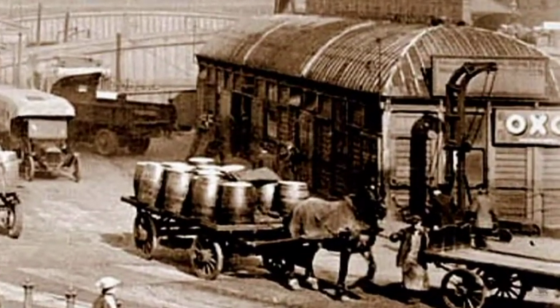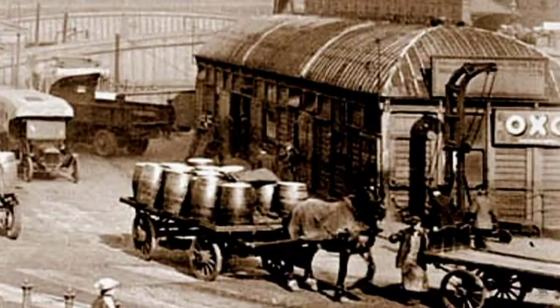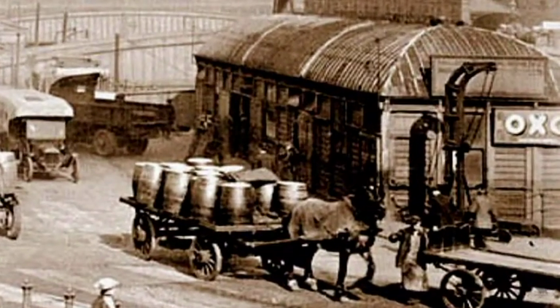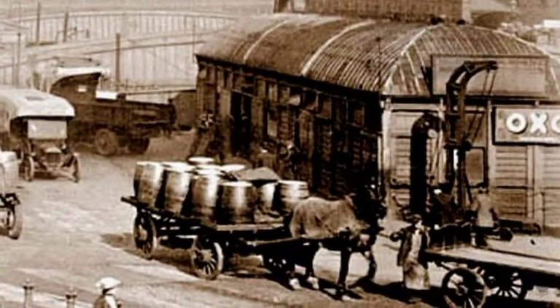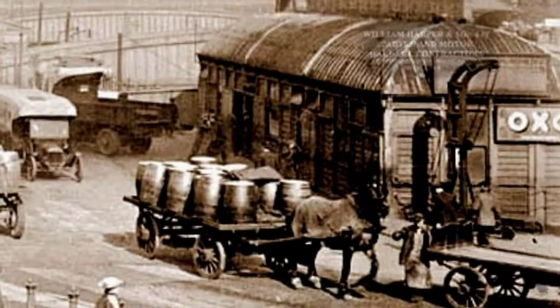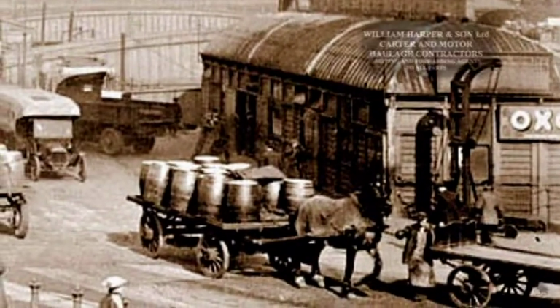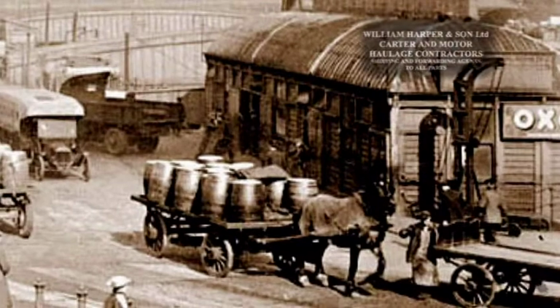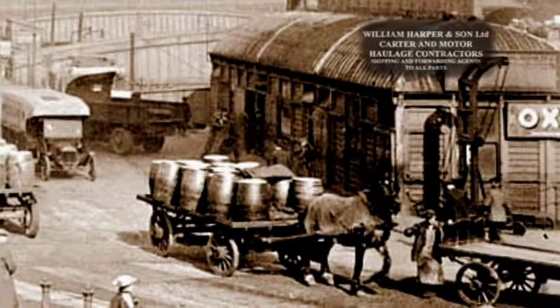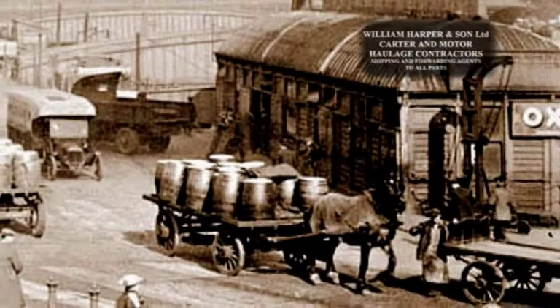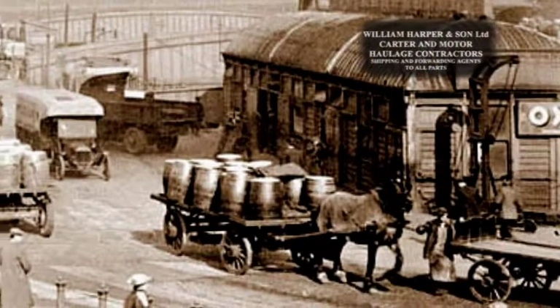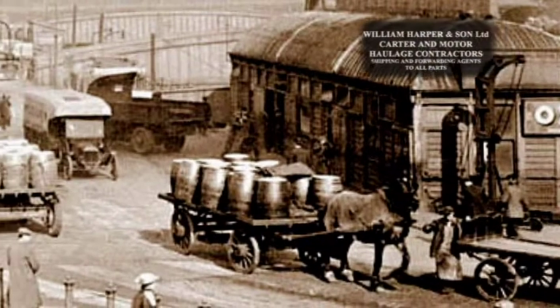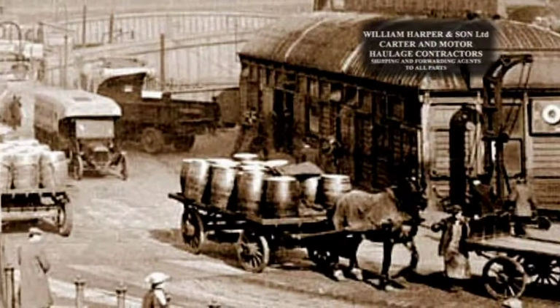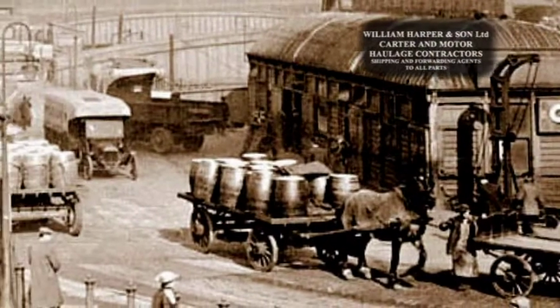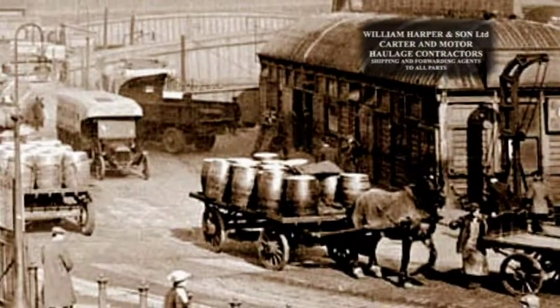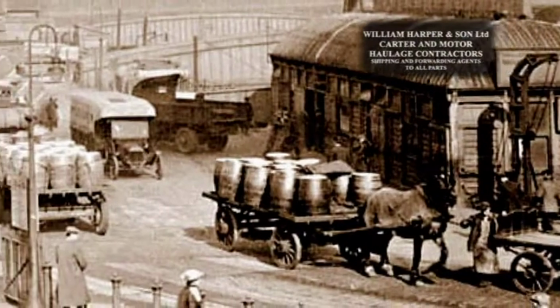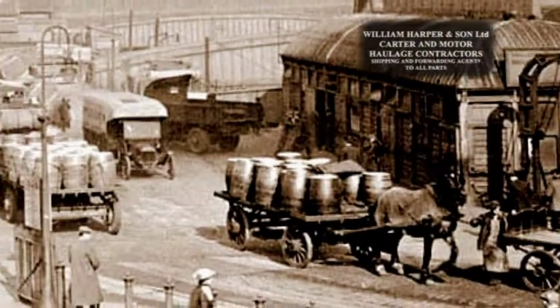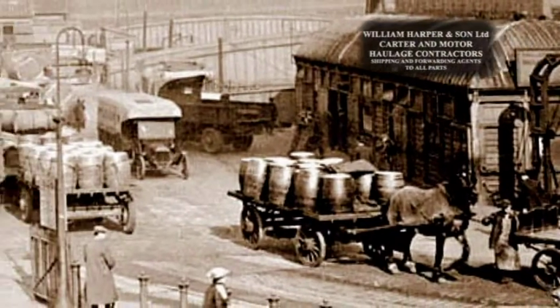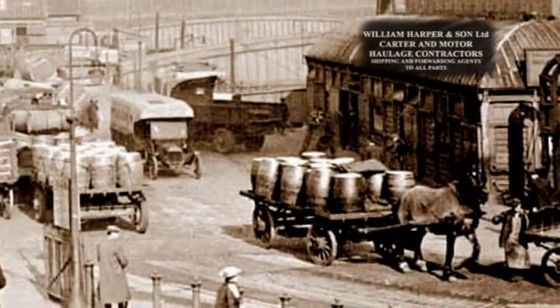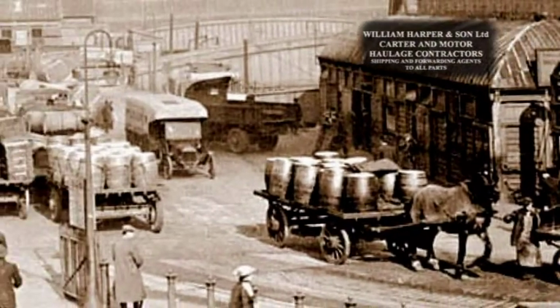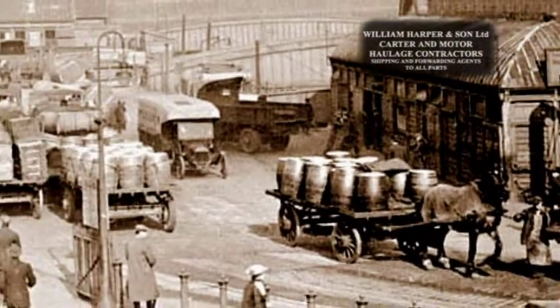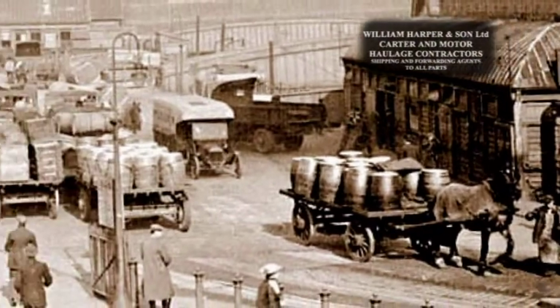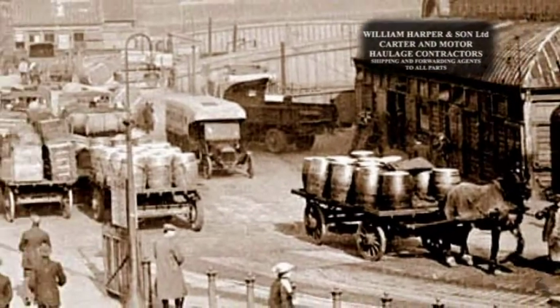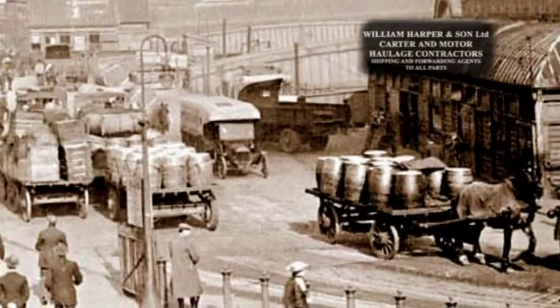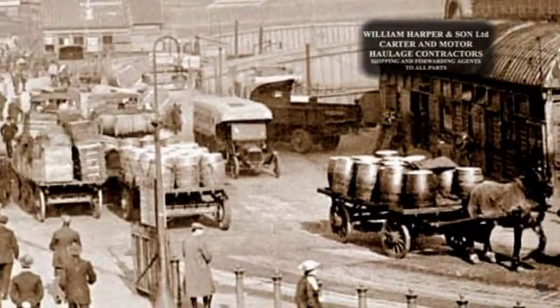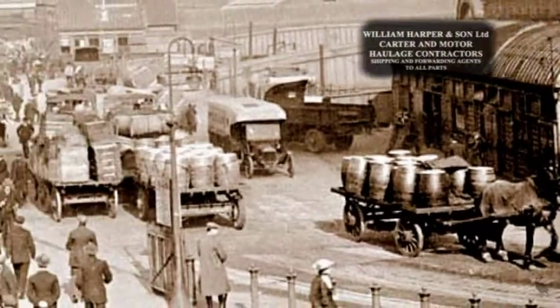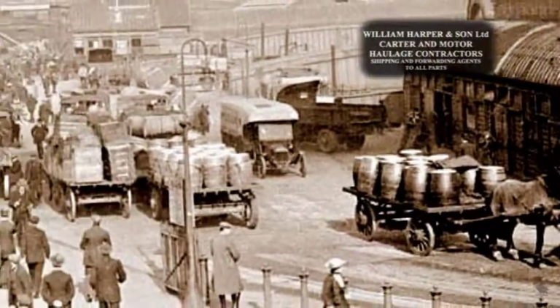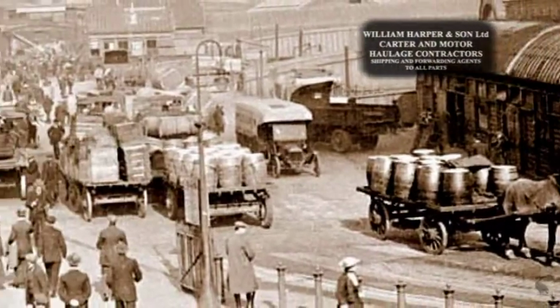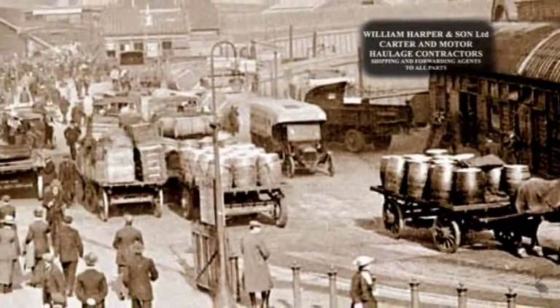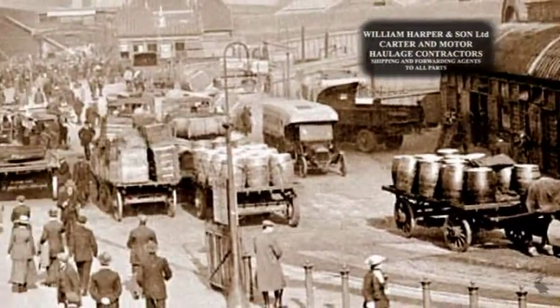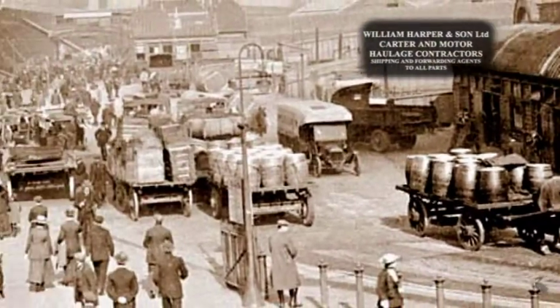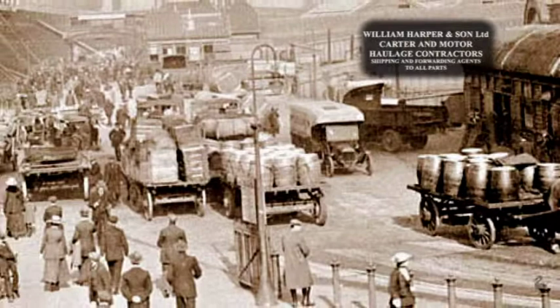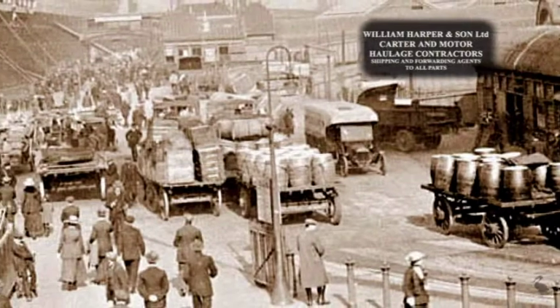After the First World War, petrol-driven vehicles began to replace the horse and cars.